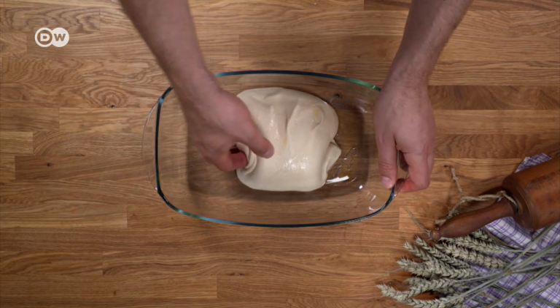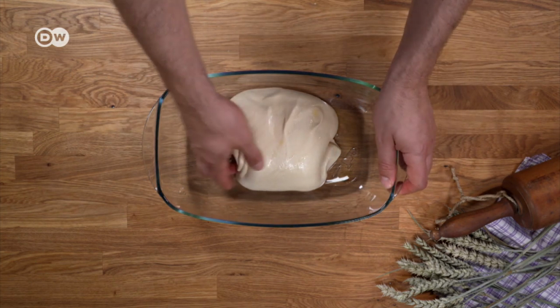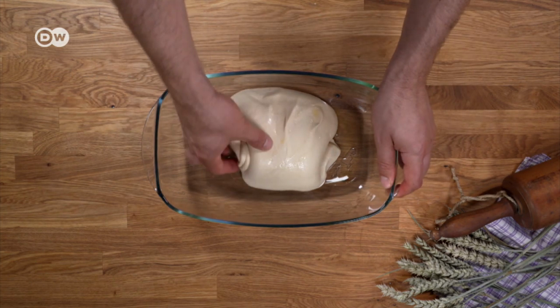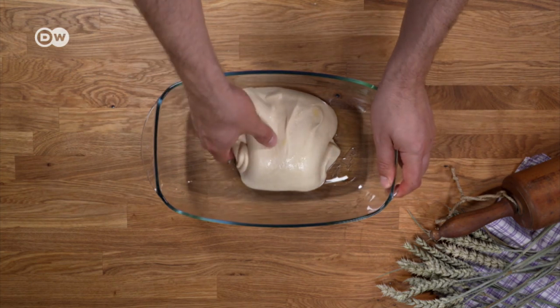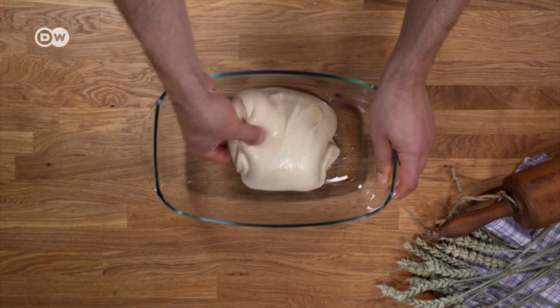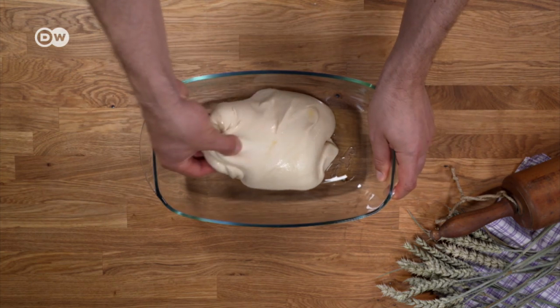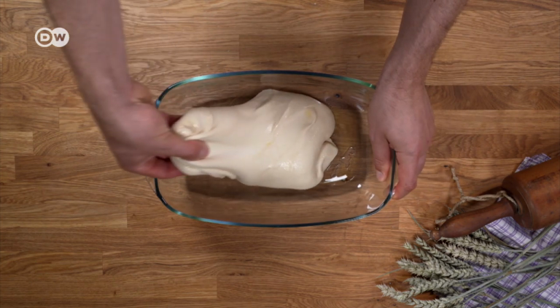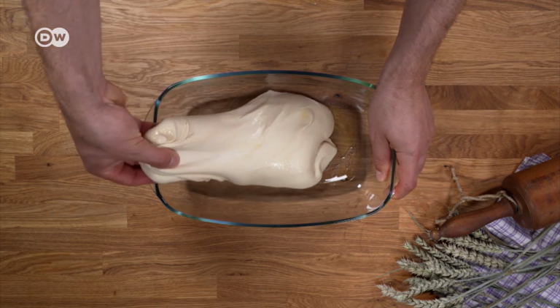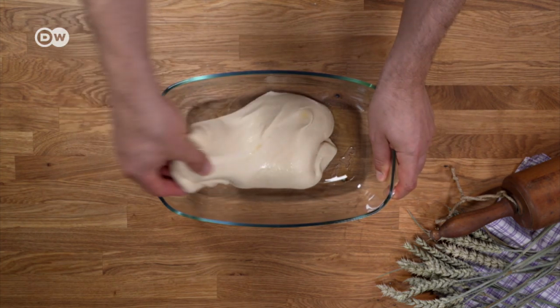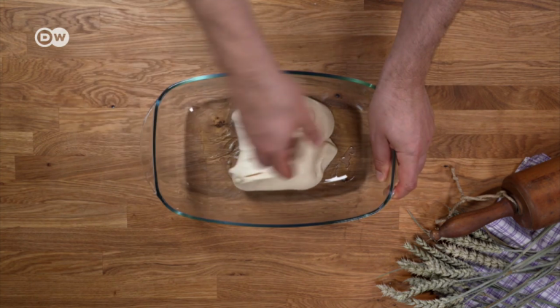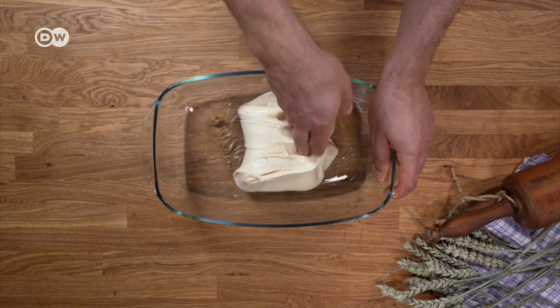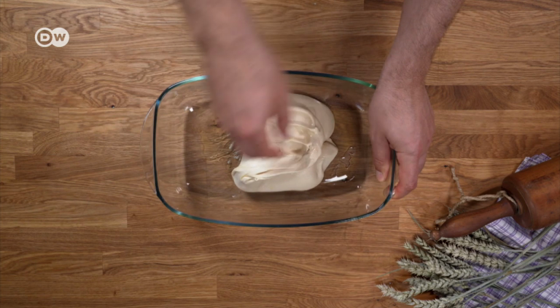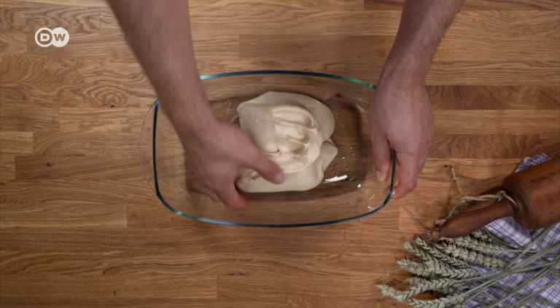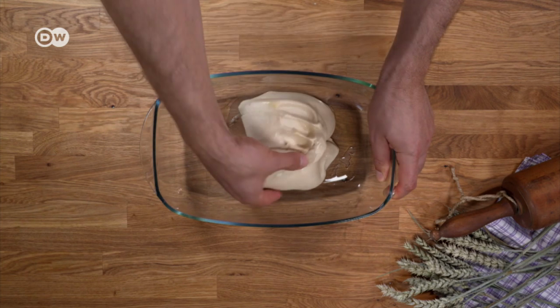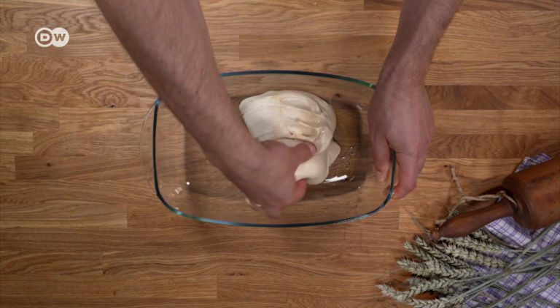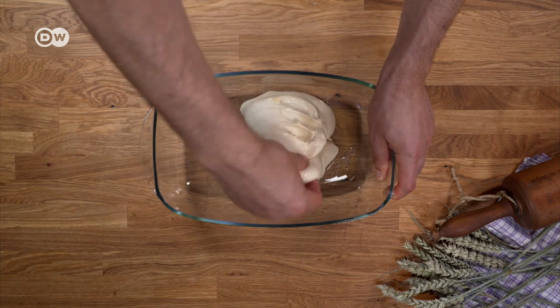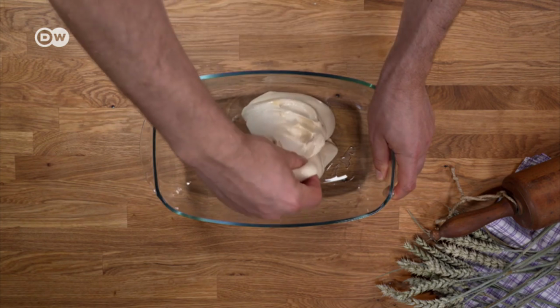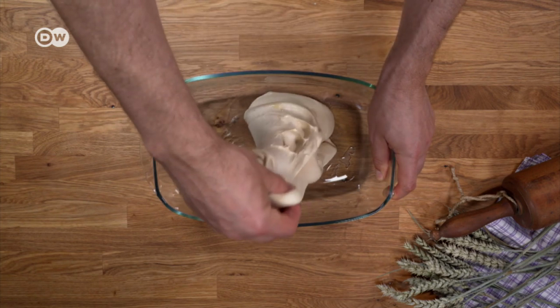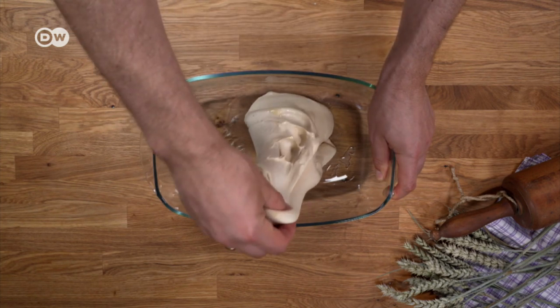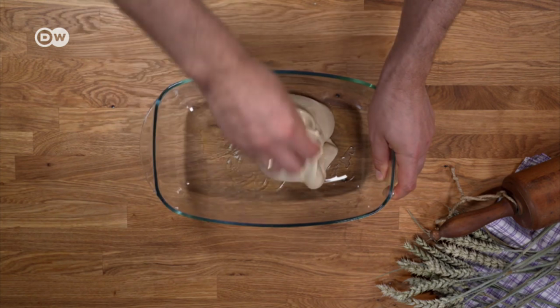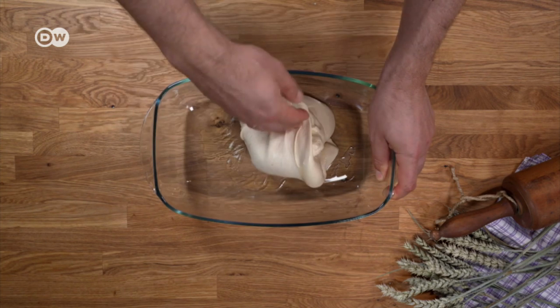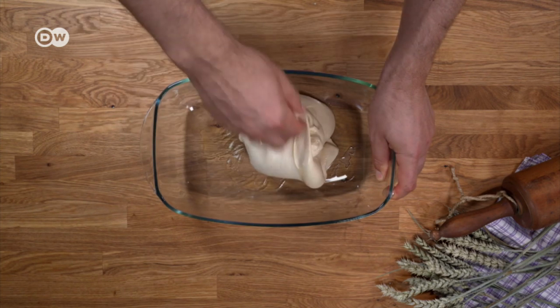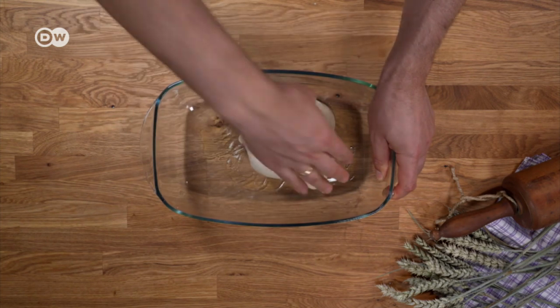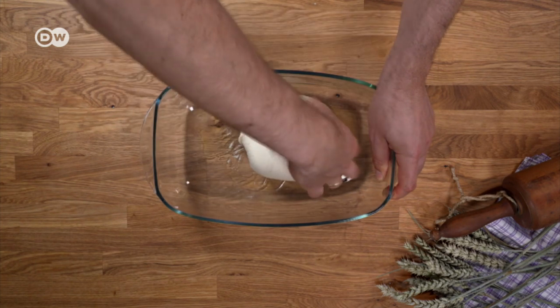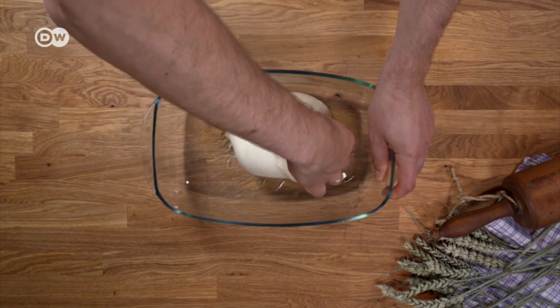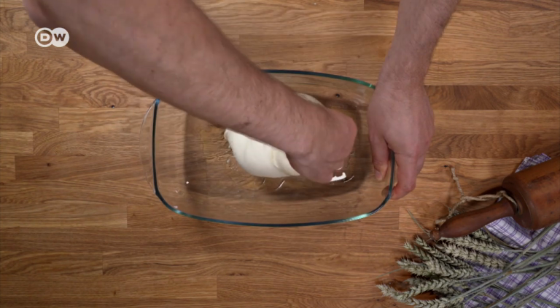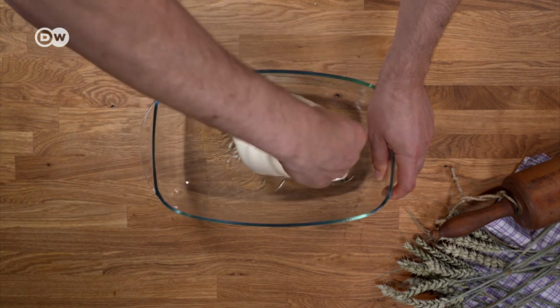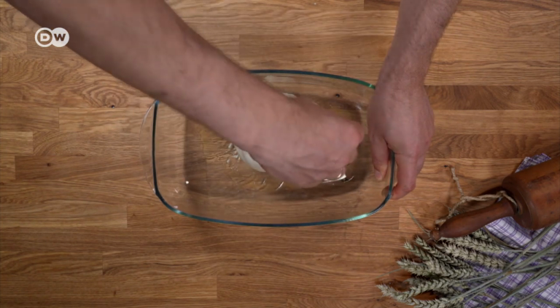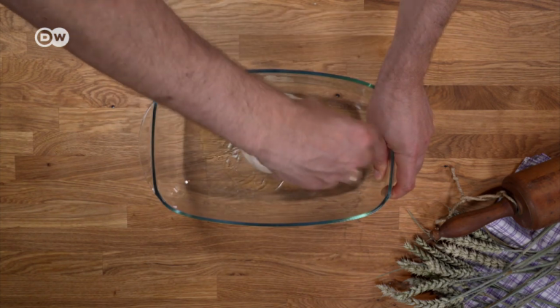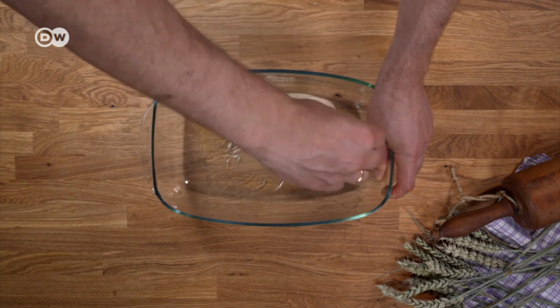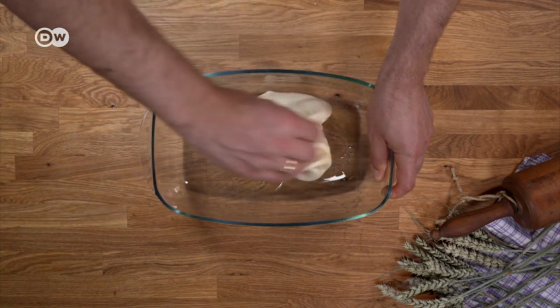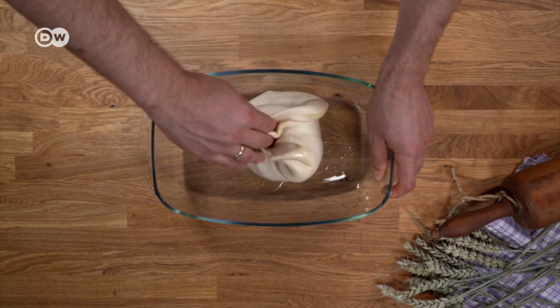Fold it like this every 30 minutes, three times in total. It'll strengthen the dough structure.